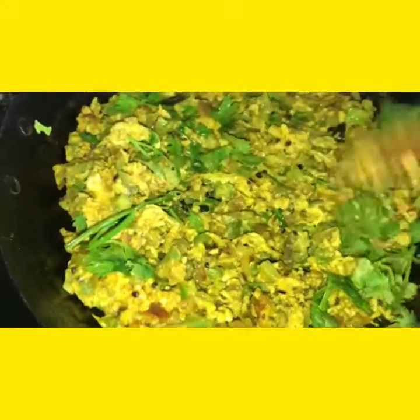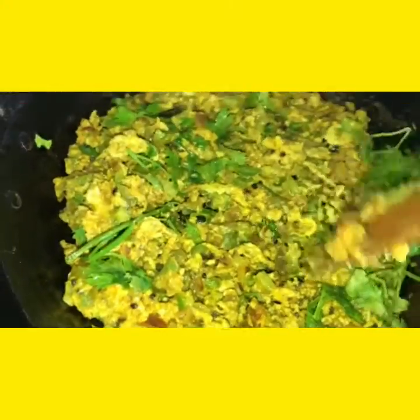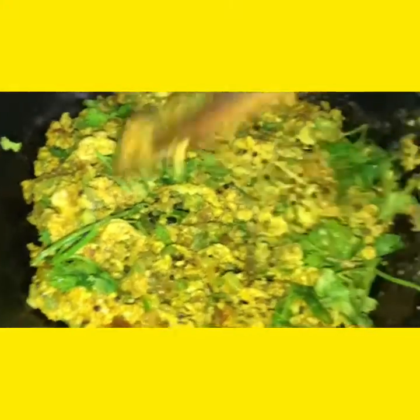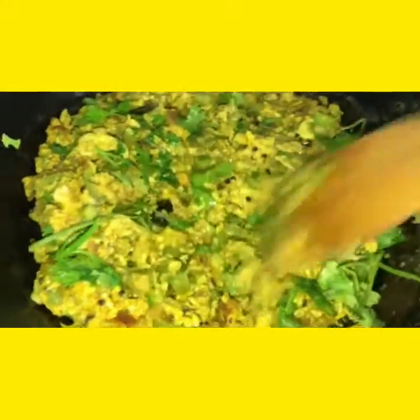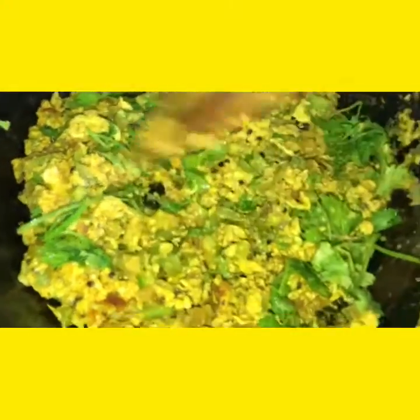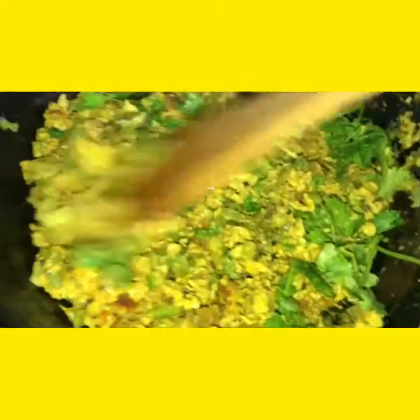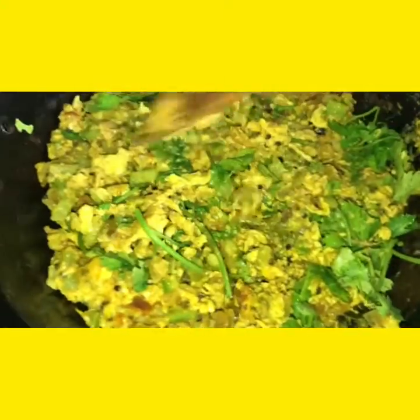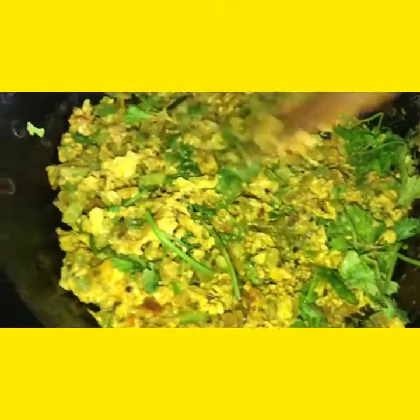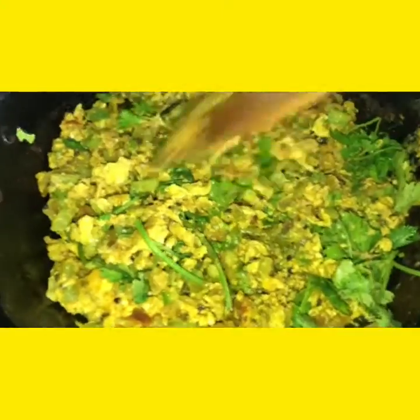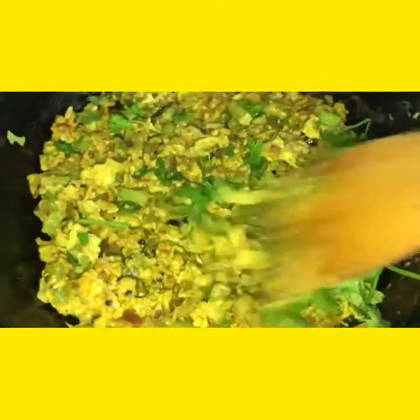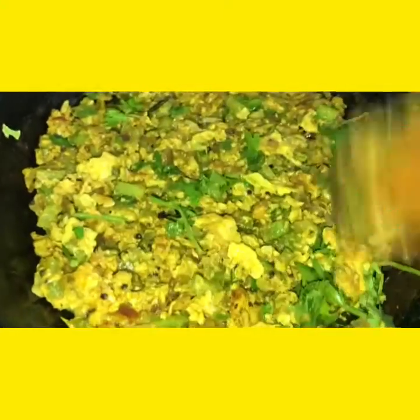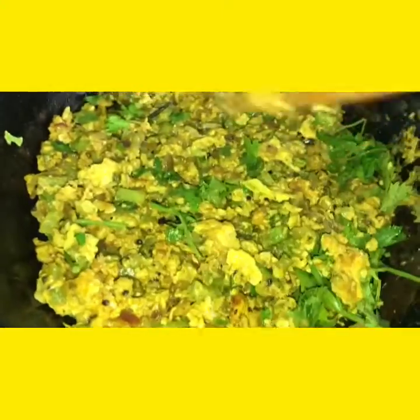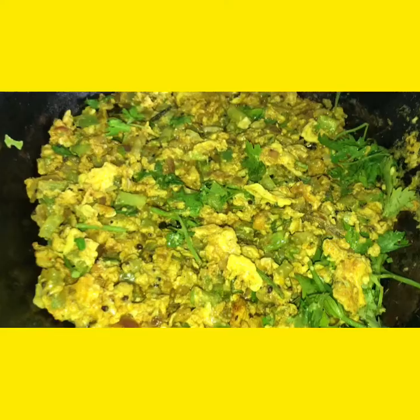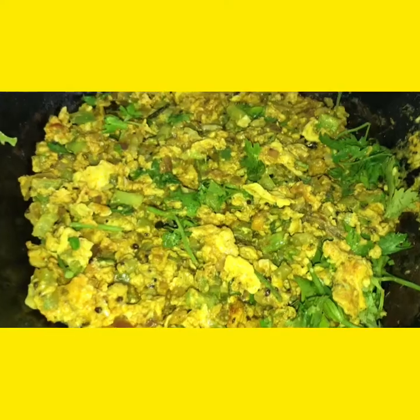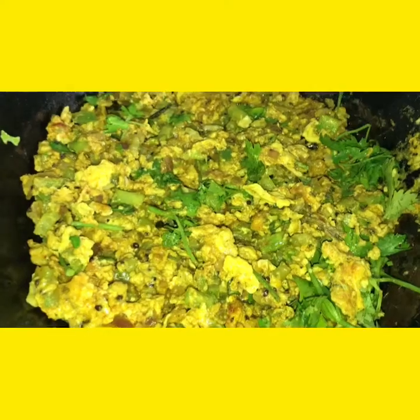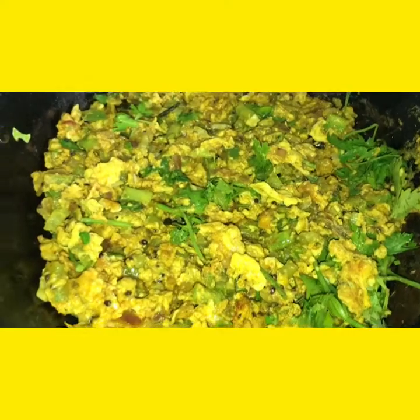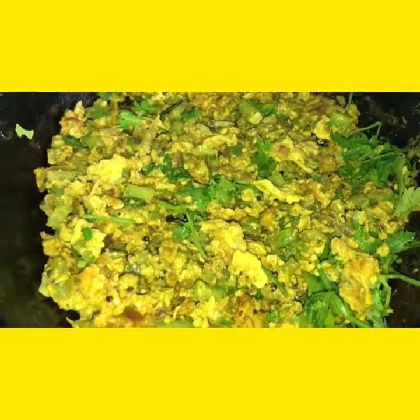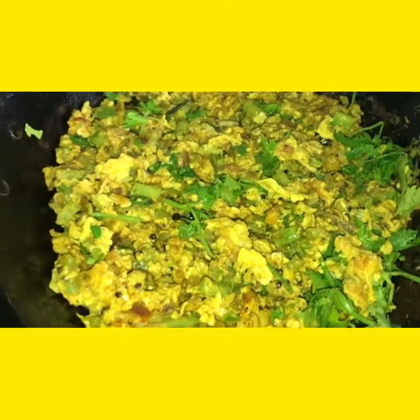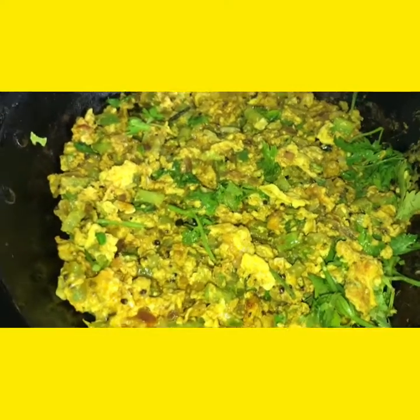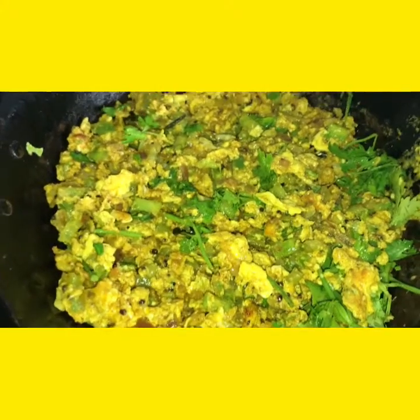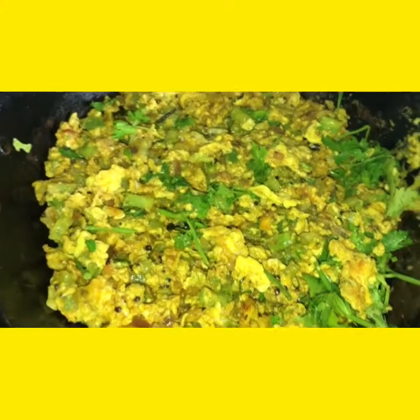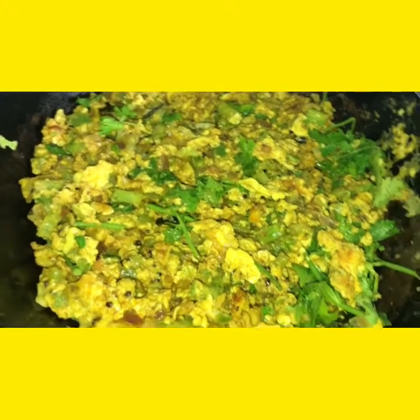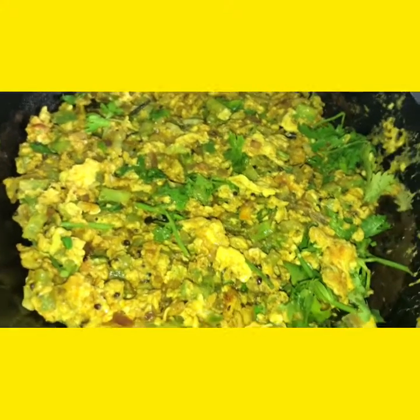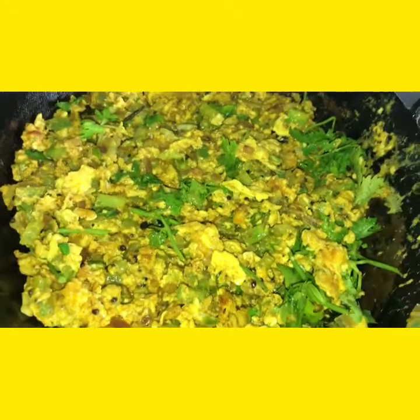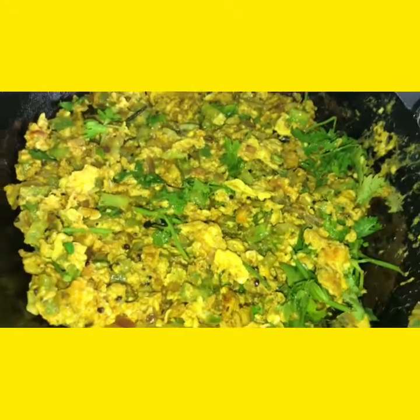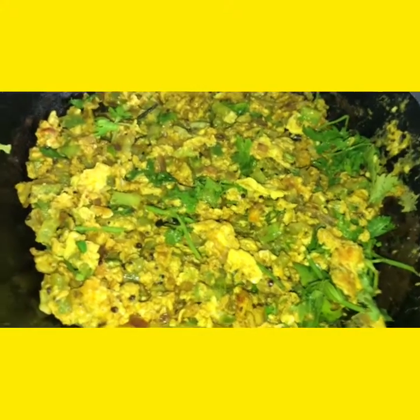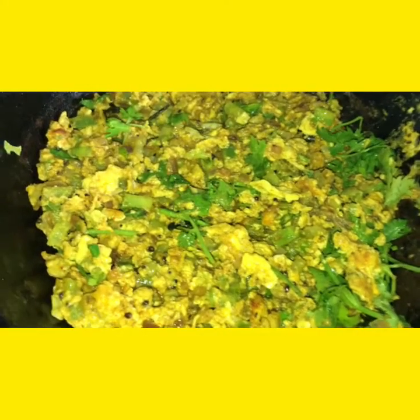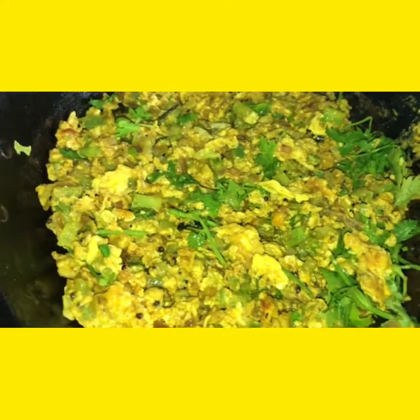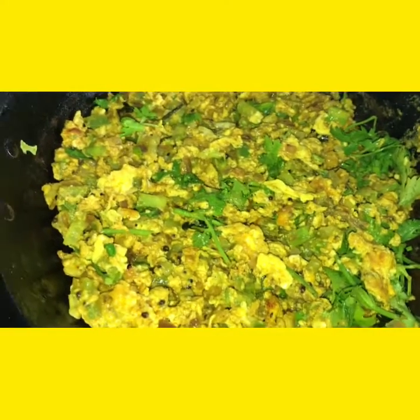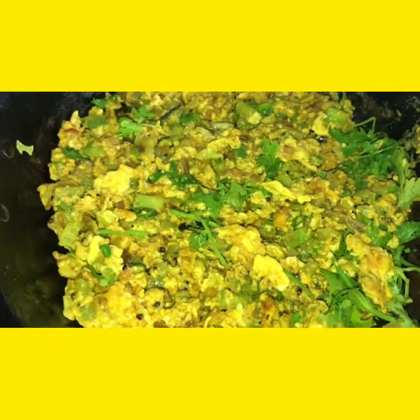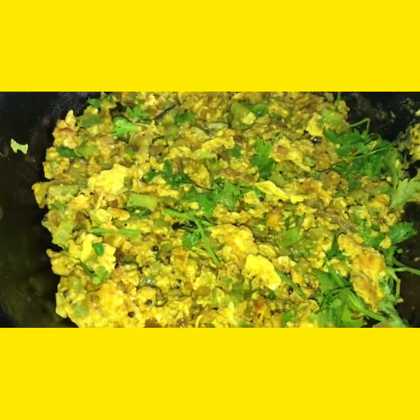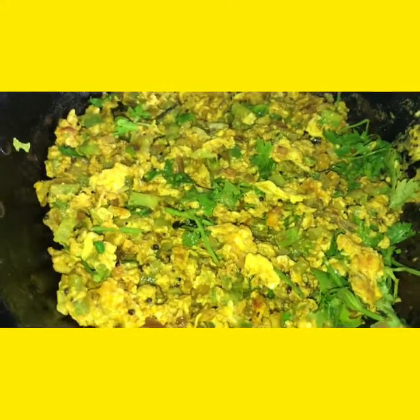You can check the spice levels — that is salt and red chilli powder. That's it.